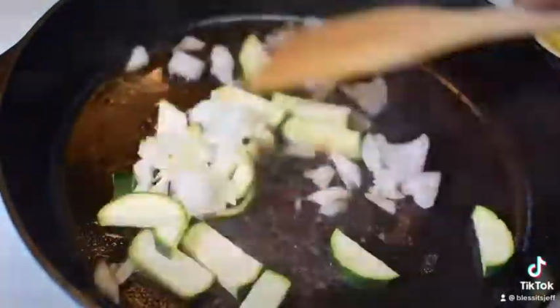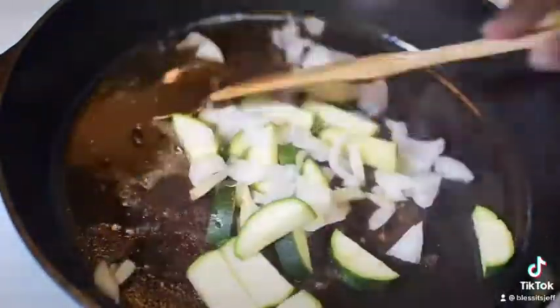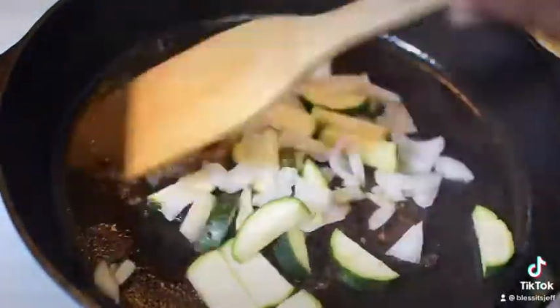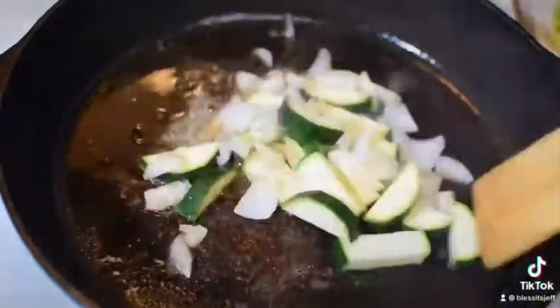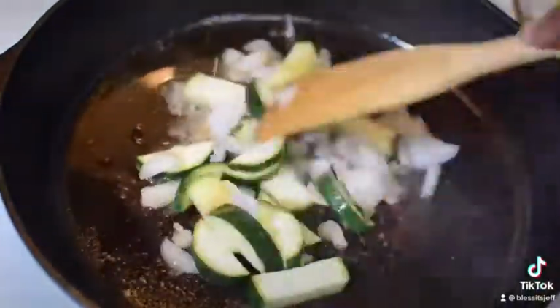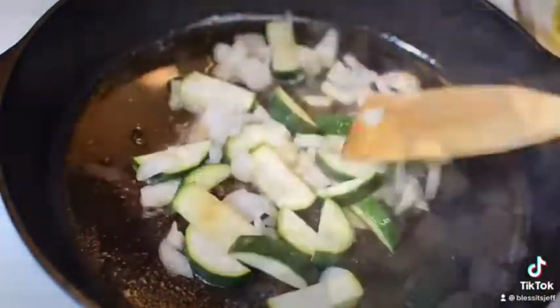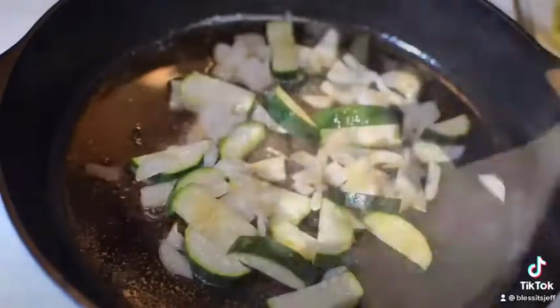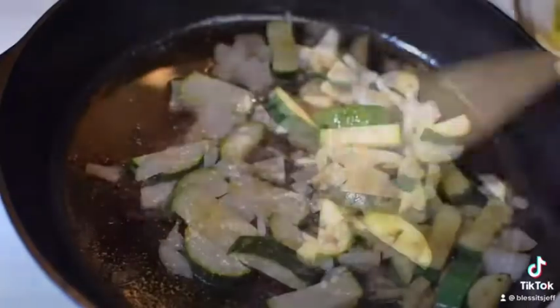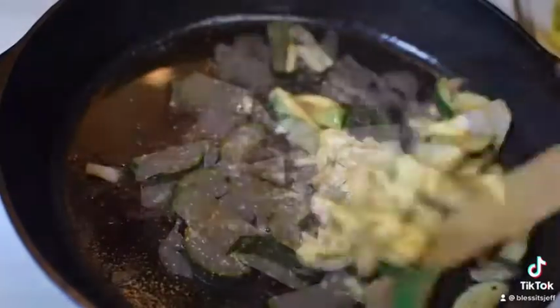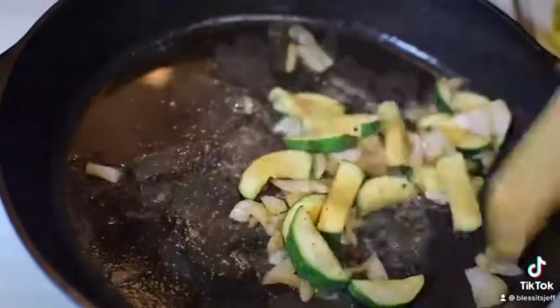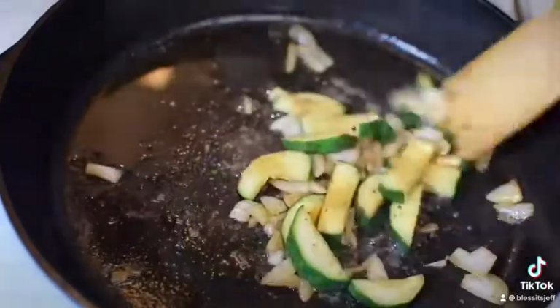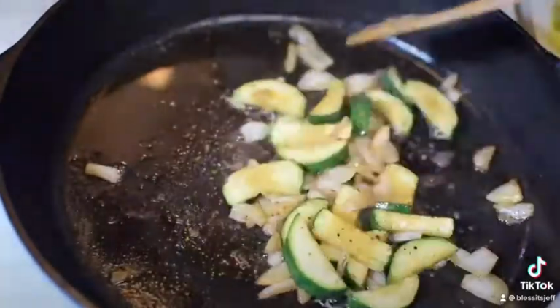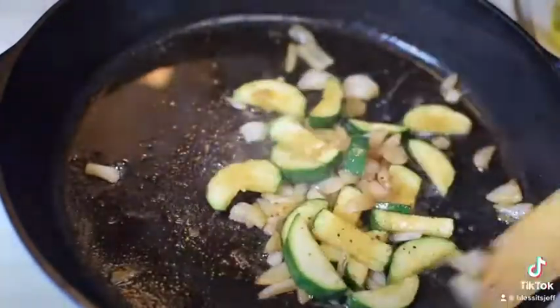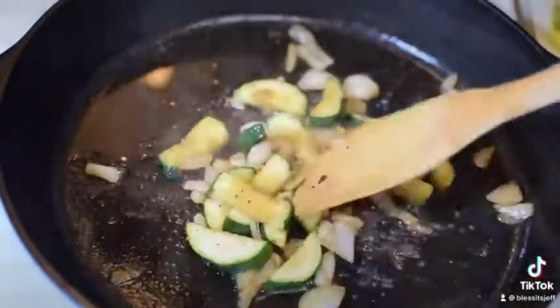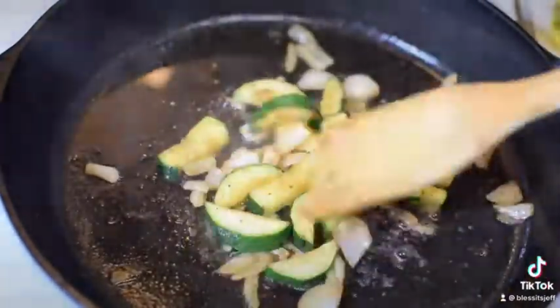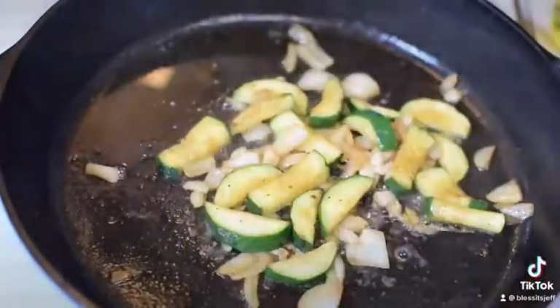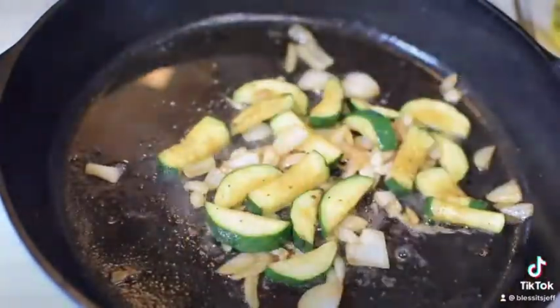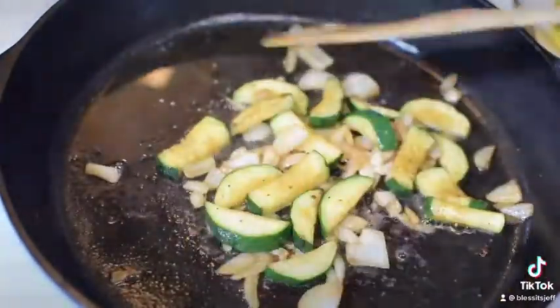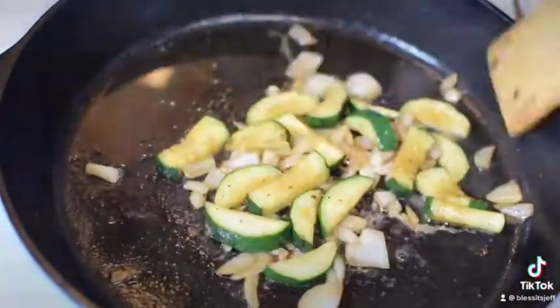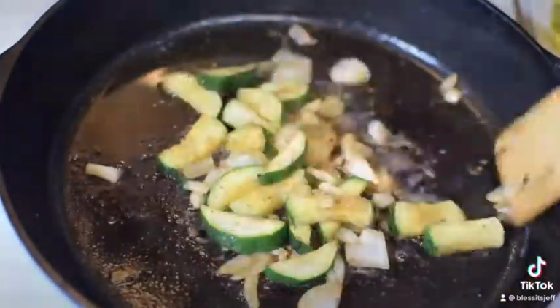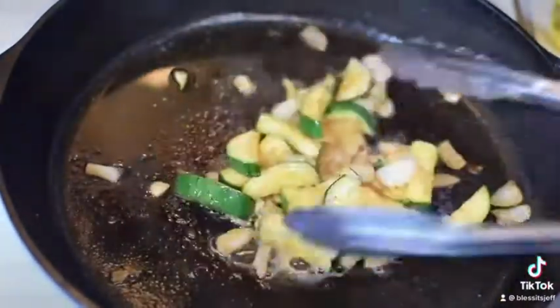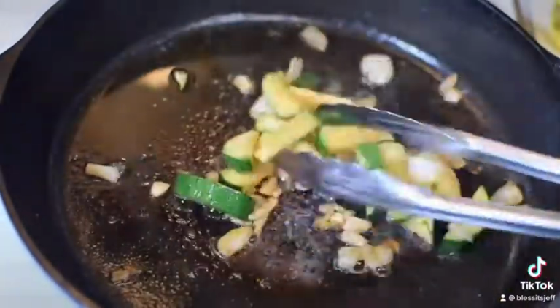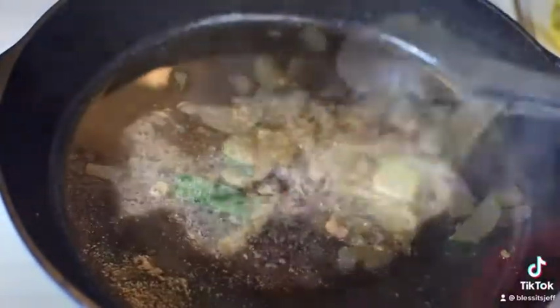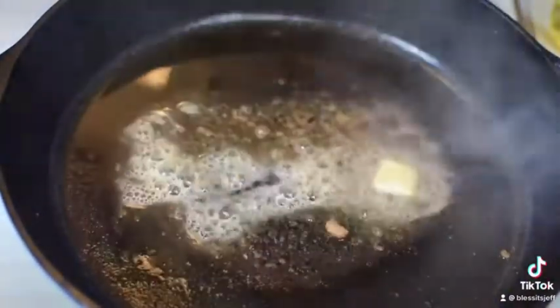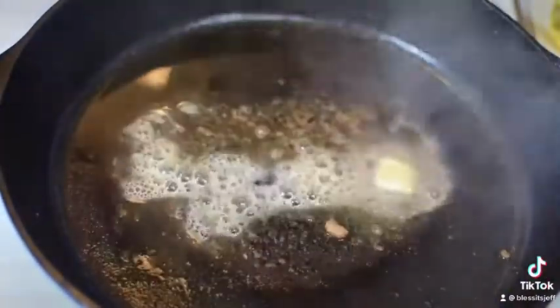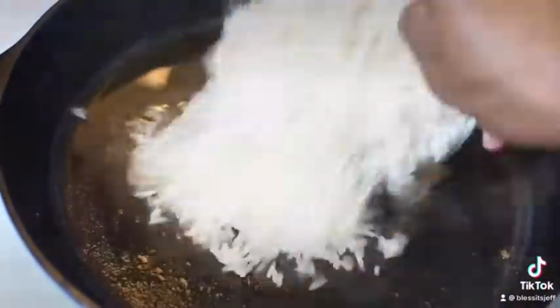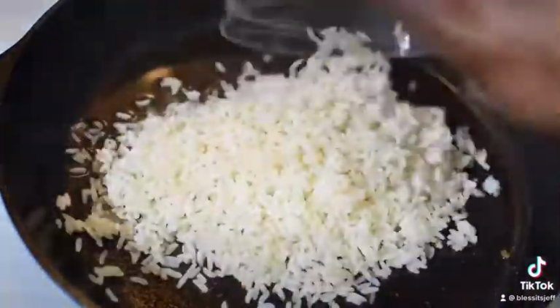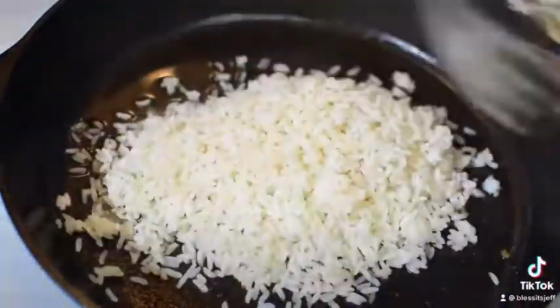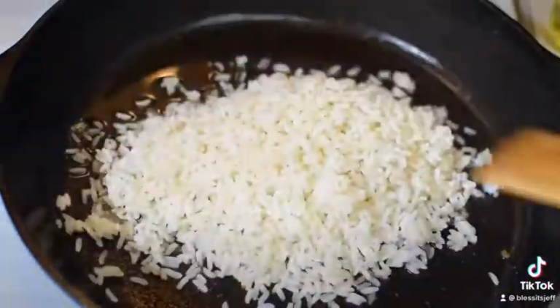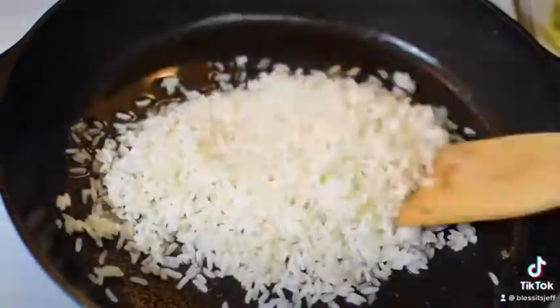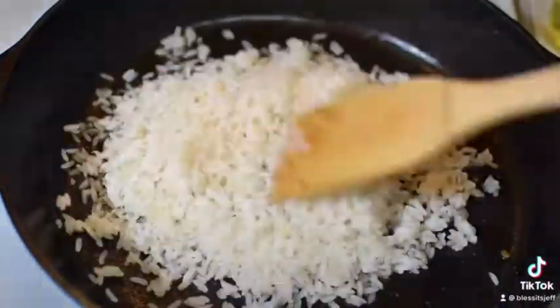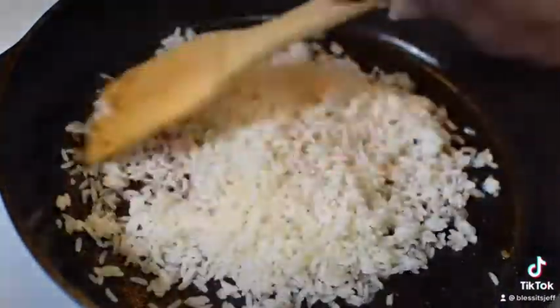Let's come in with our zucchini and our onions. Look at that — let's caramelize it, get it nice and gooey.